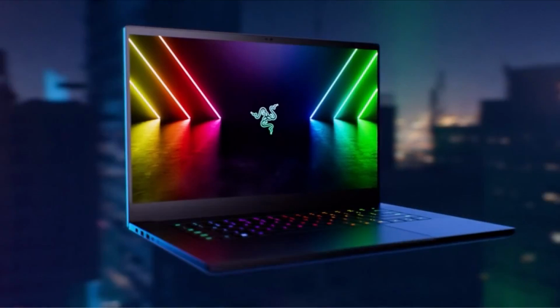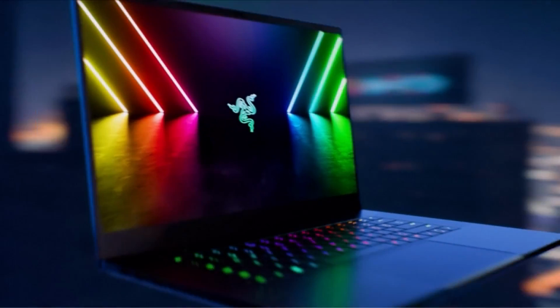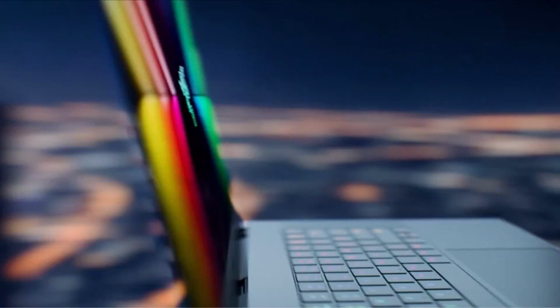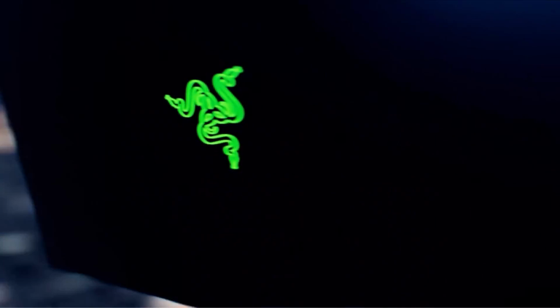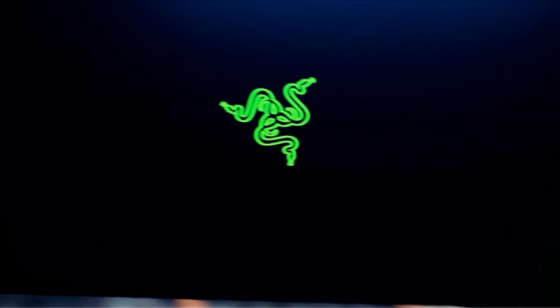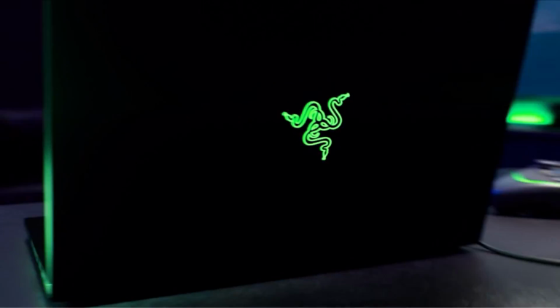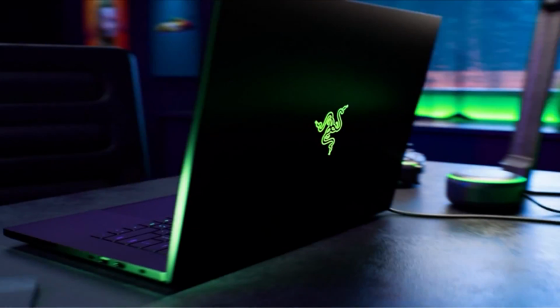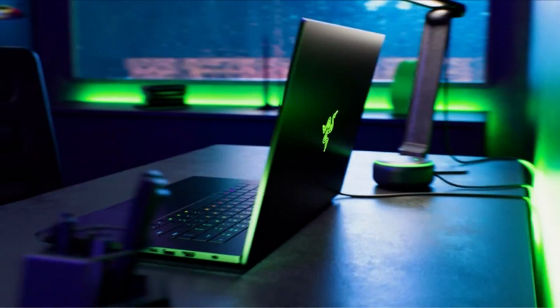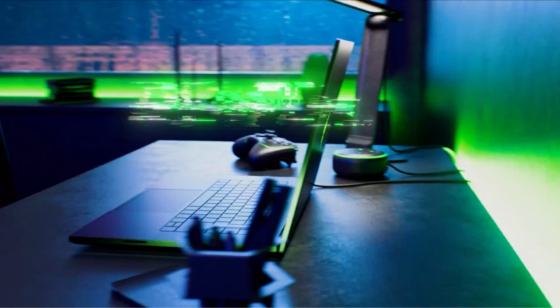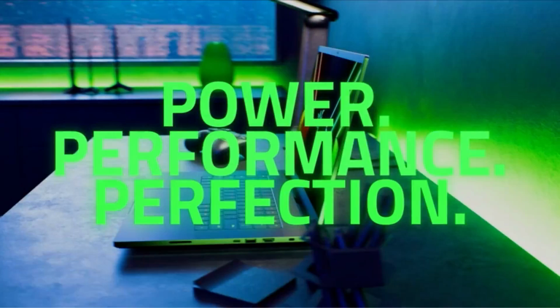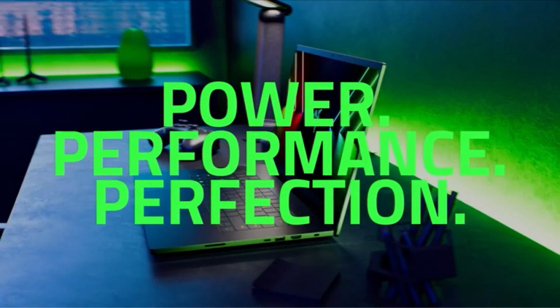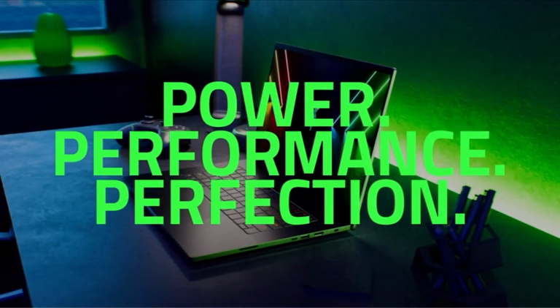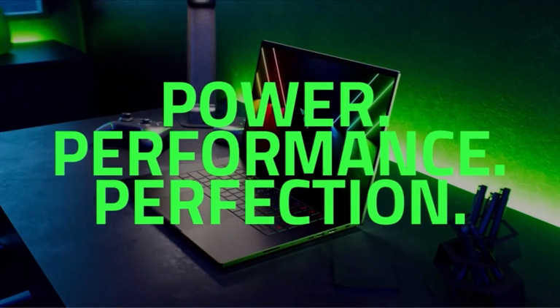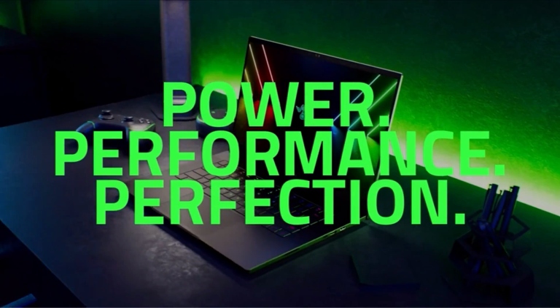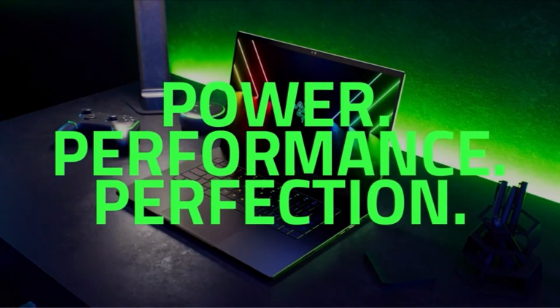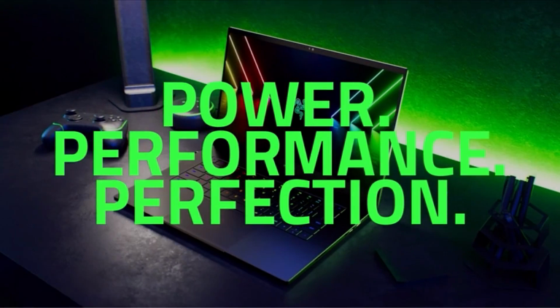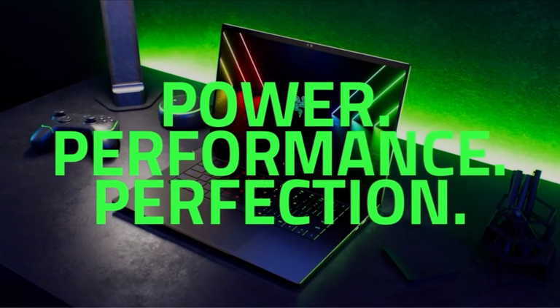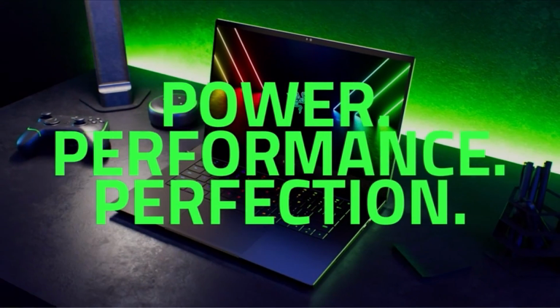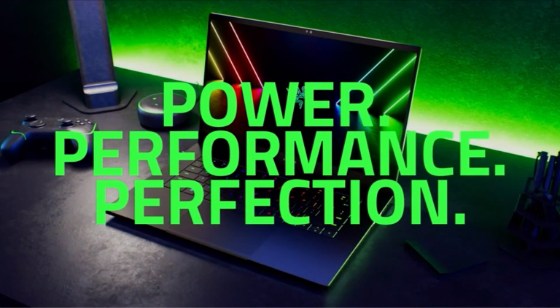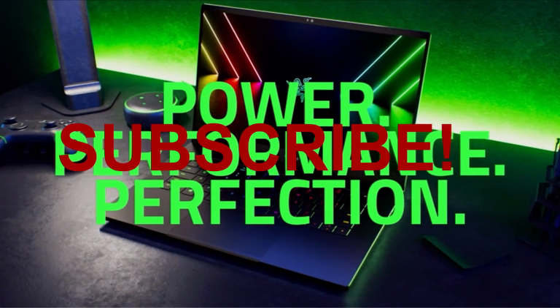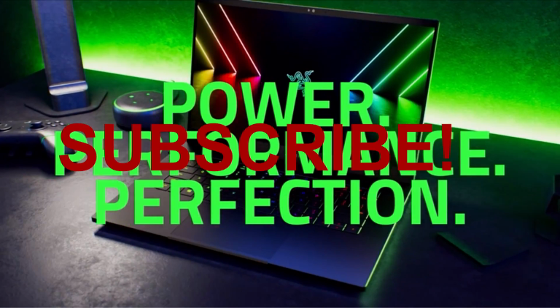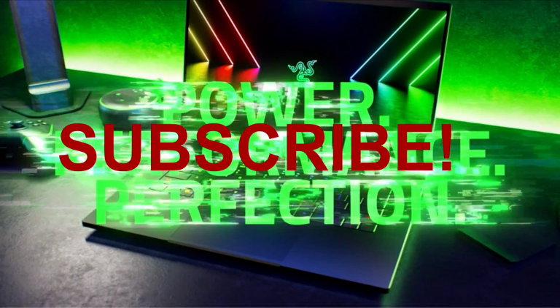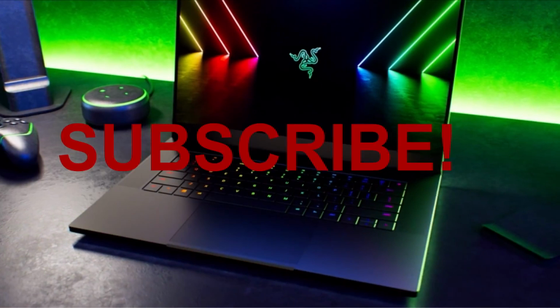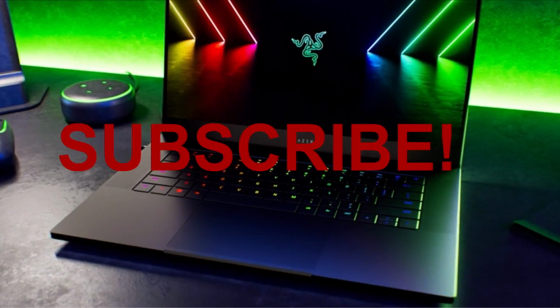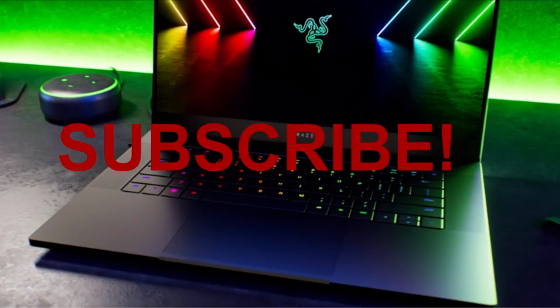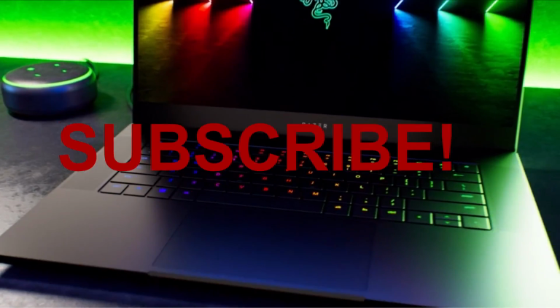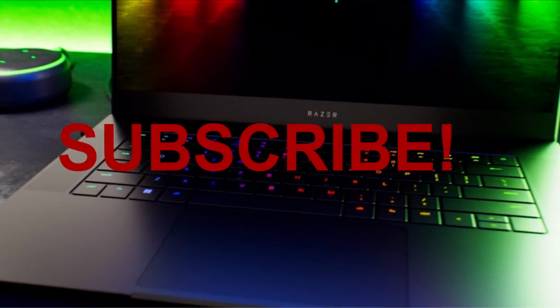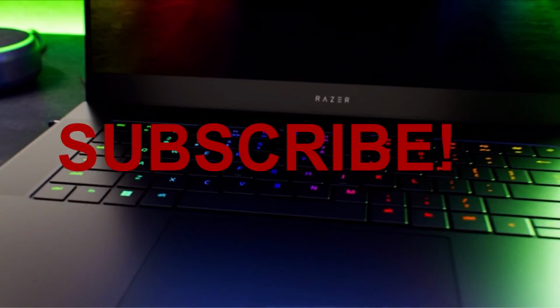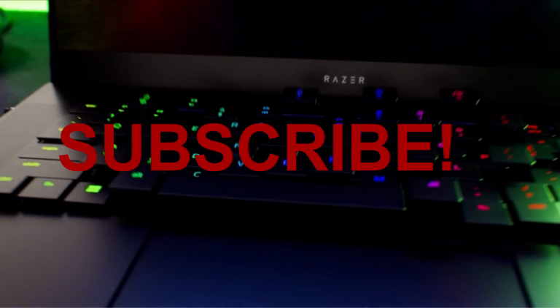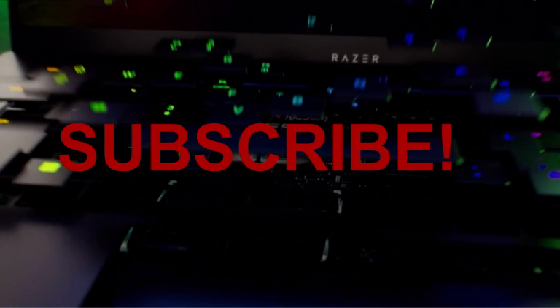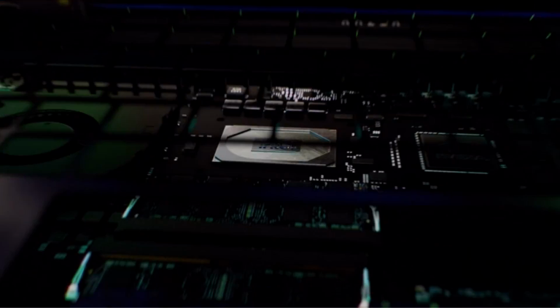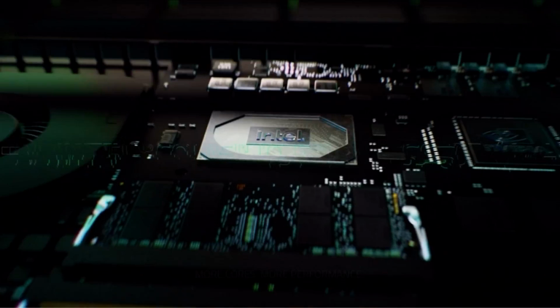Hello everyone, I am back with another video about the best laptop for Fusion 360 you can buy on Amazon.